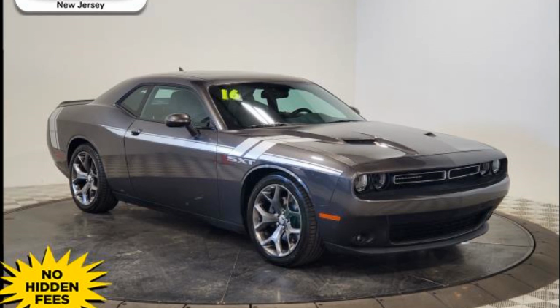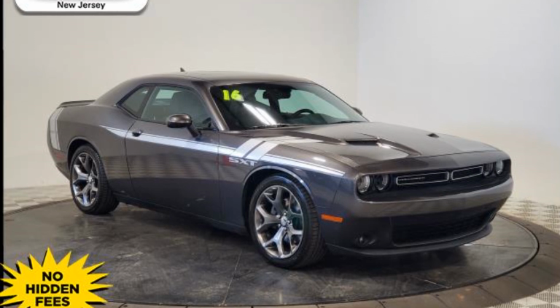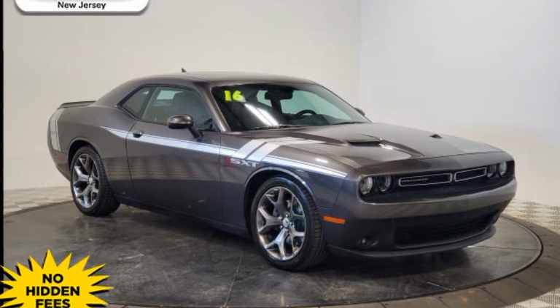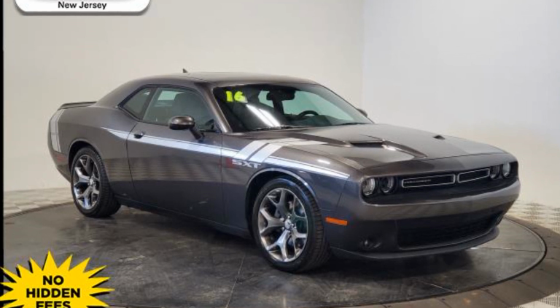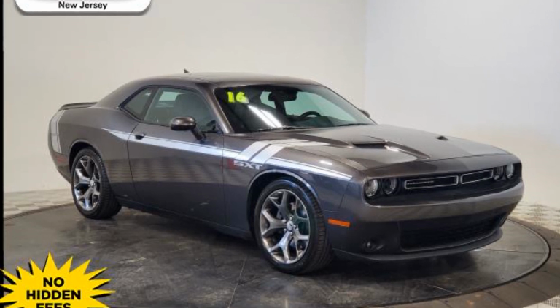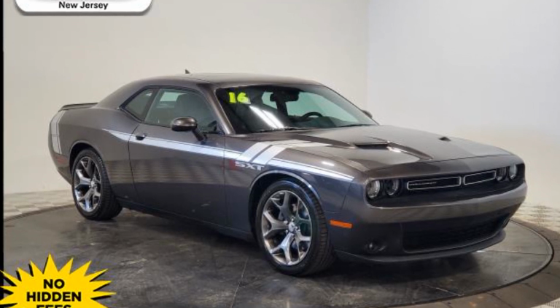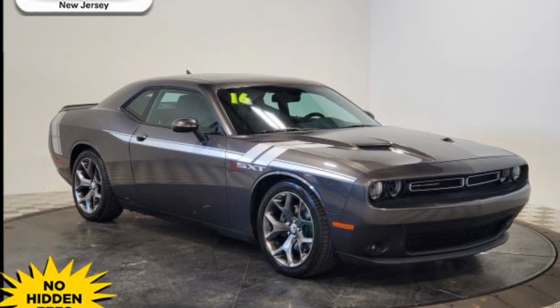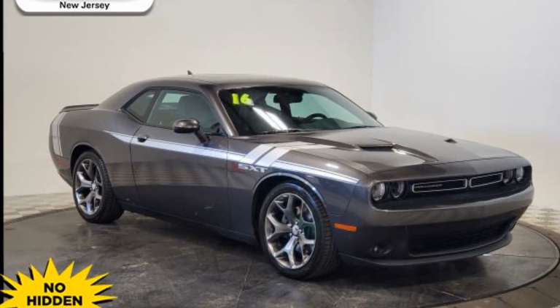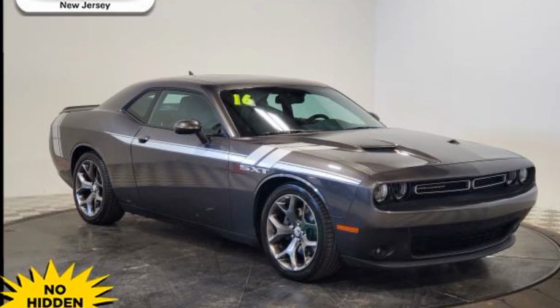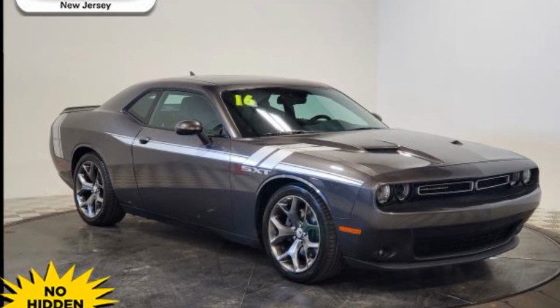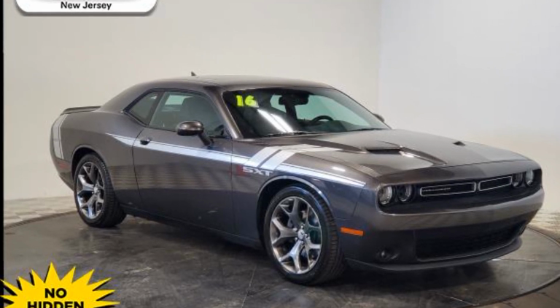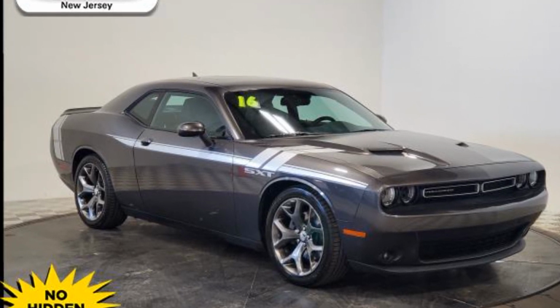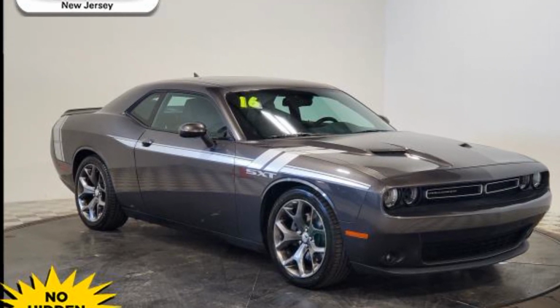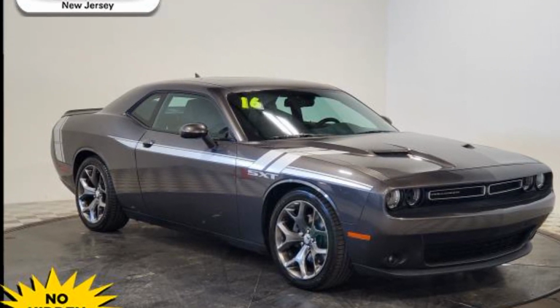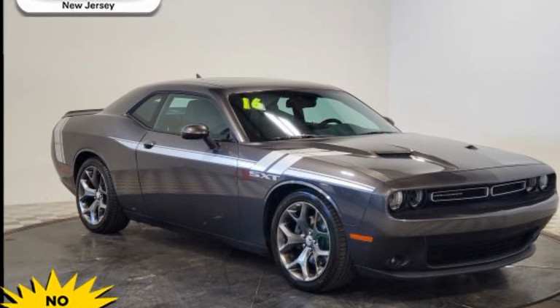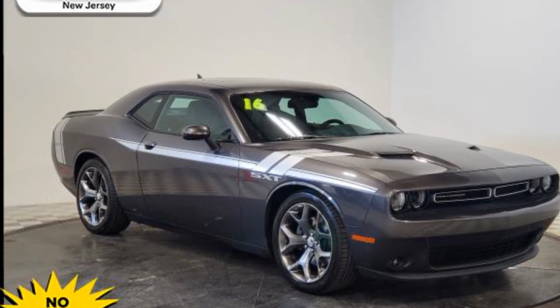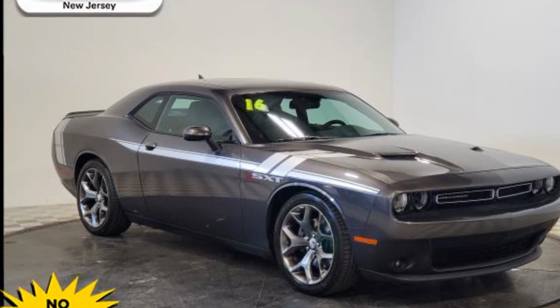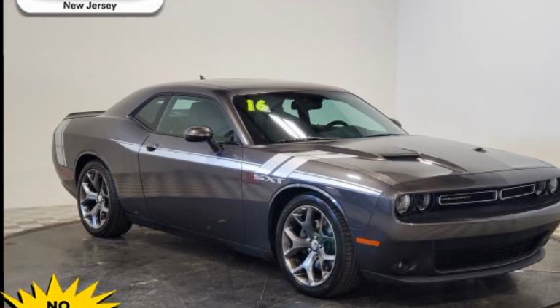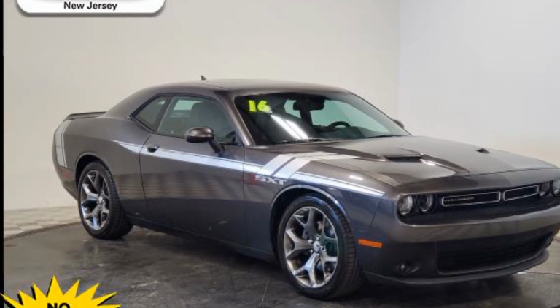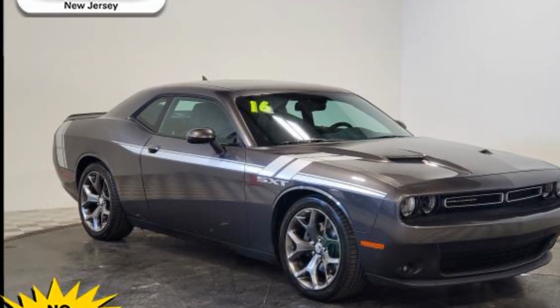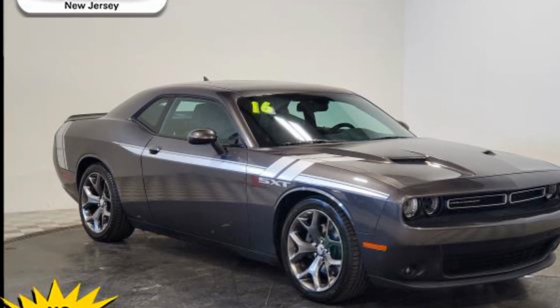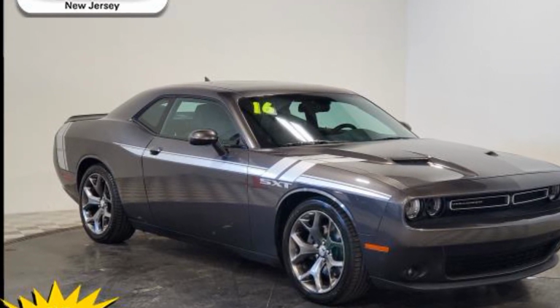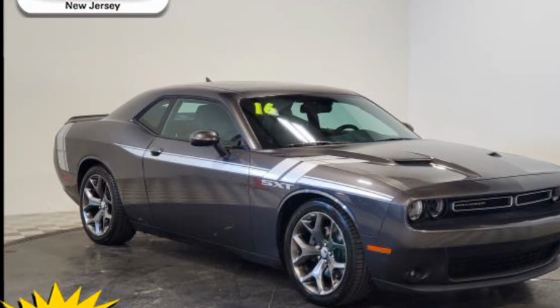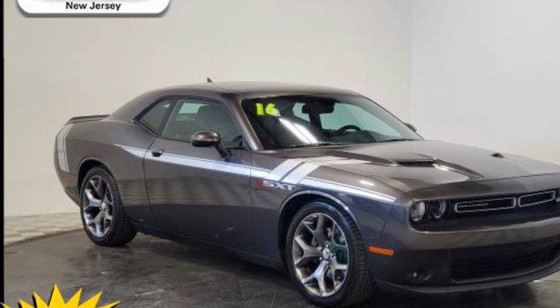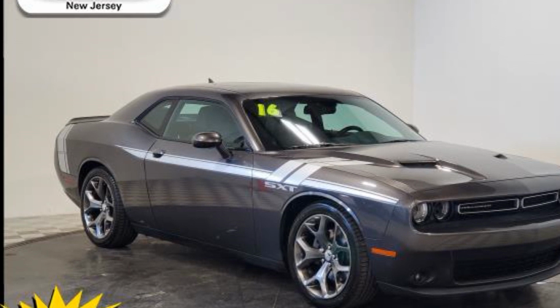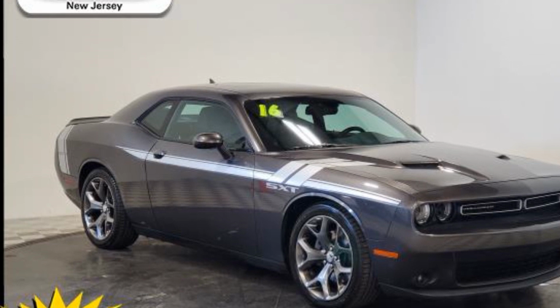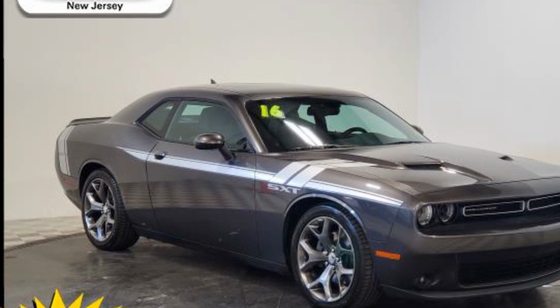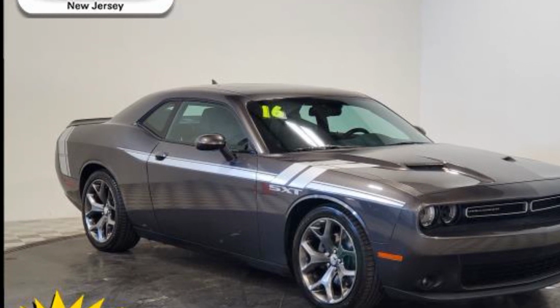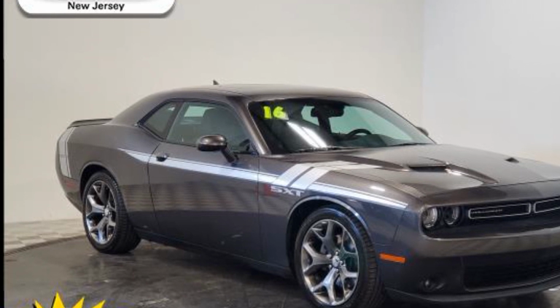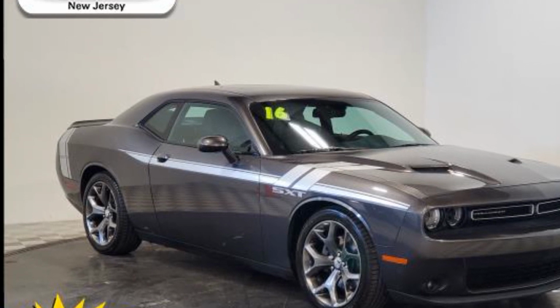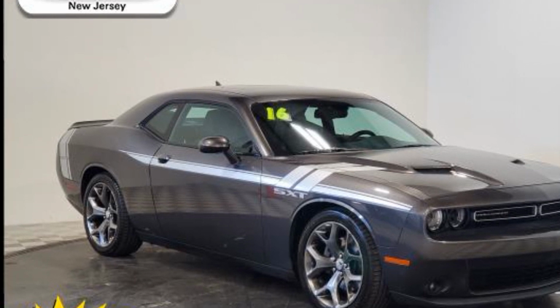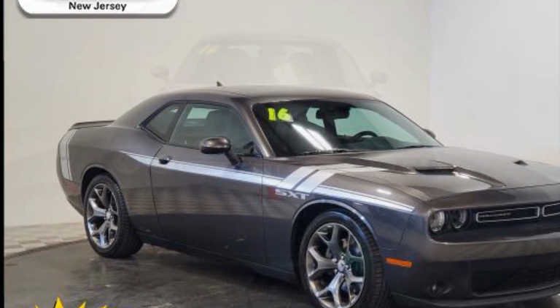2016 Dodge Challenger. This coupe is sleek and stylish with added comforts.